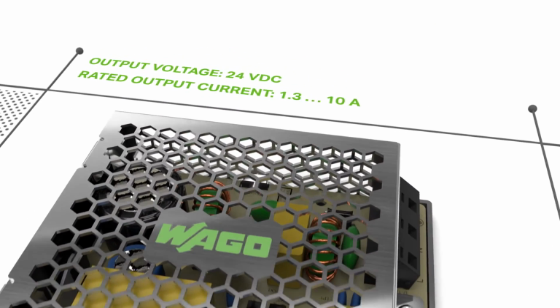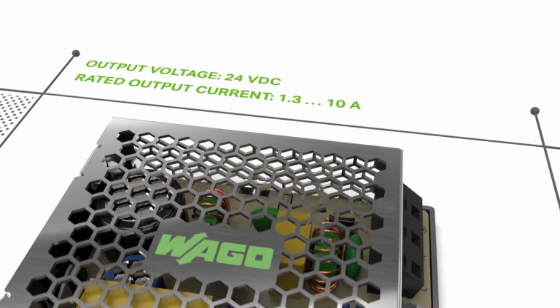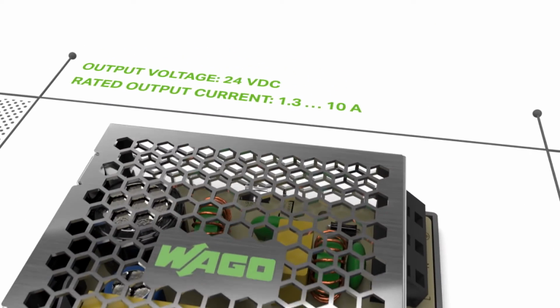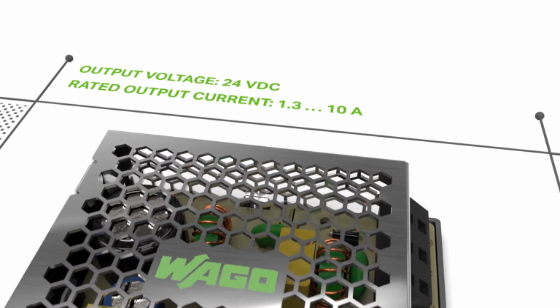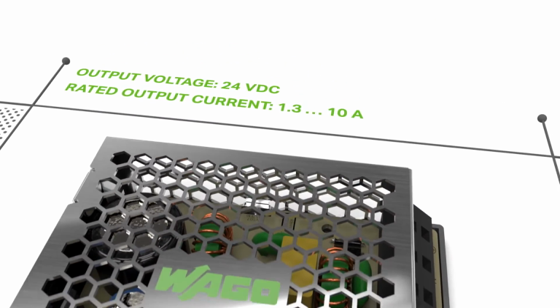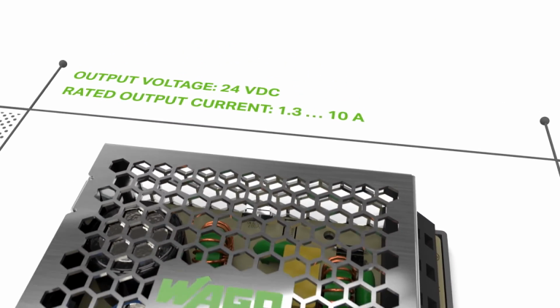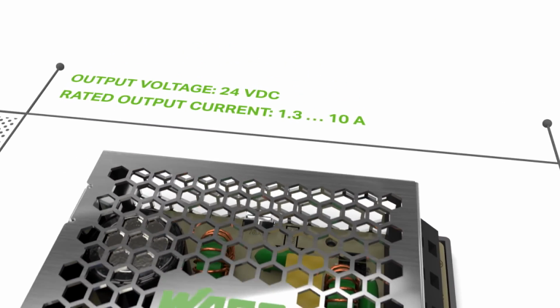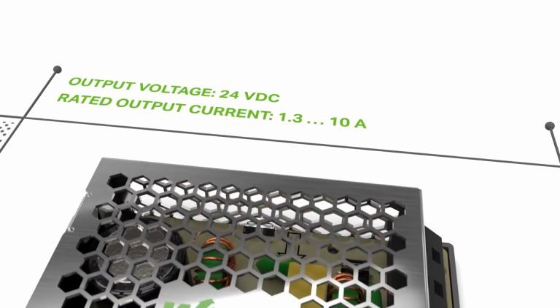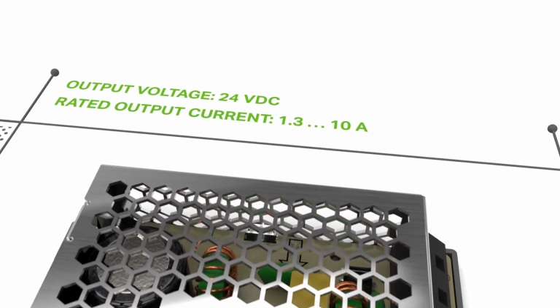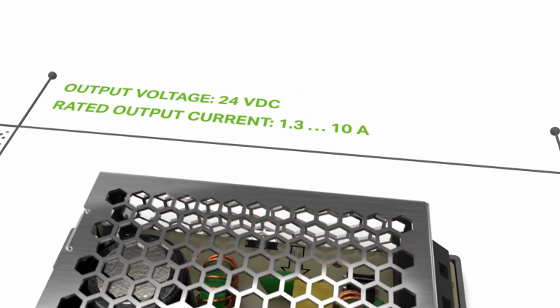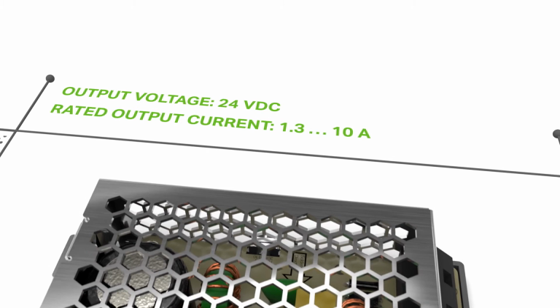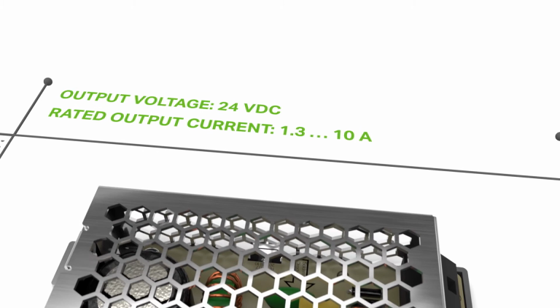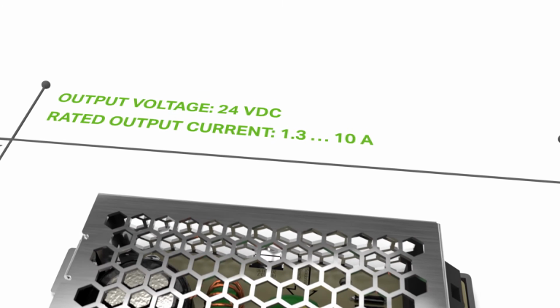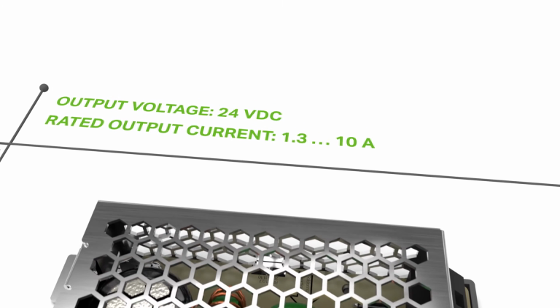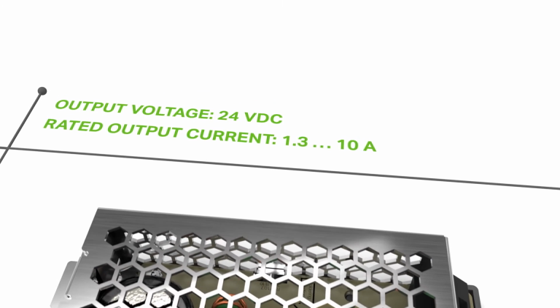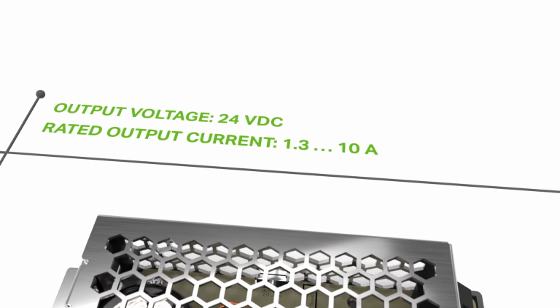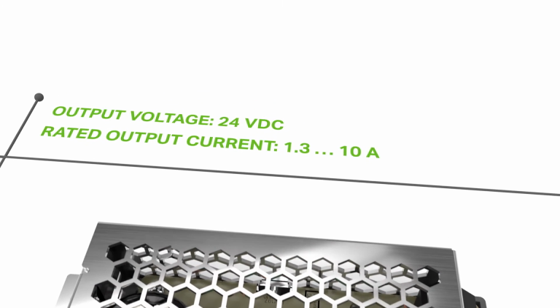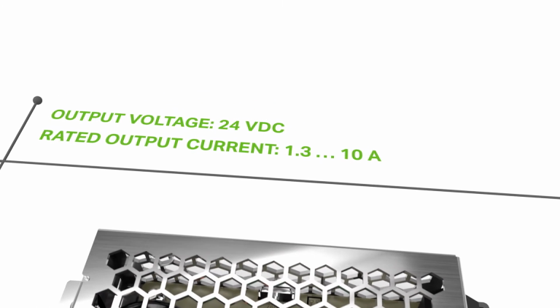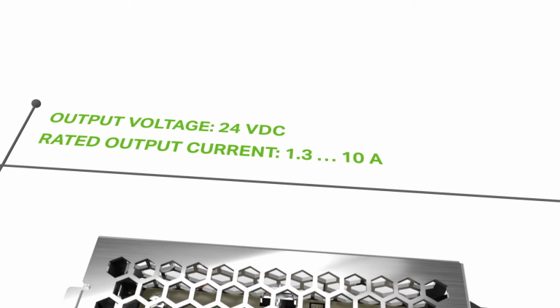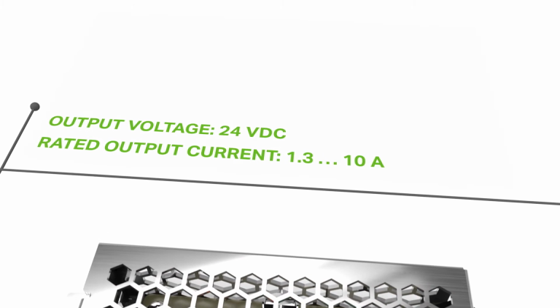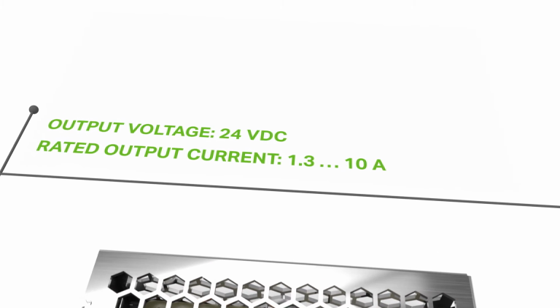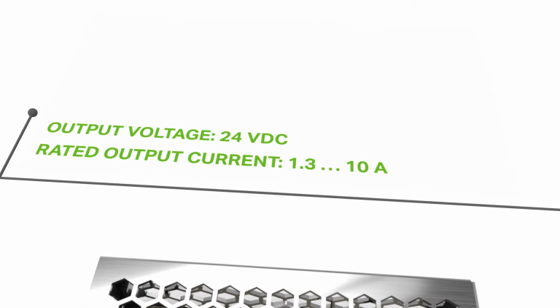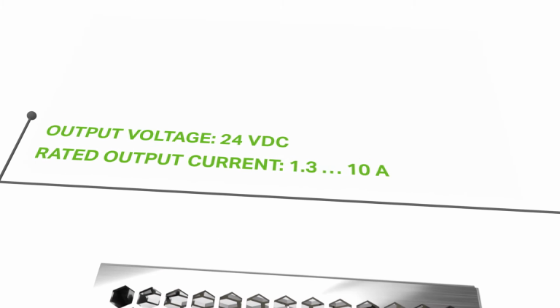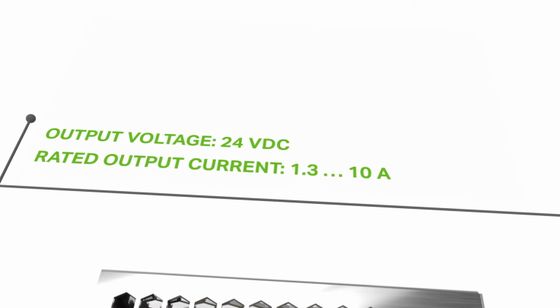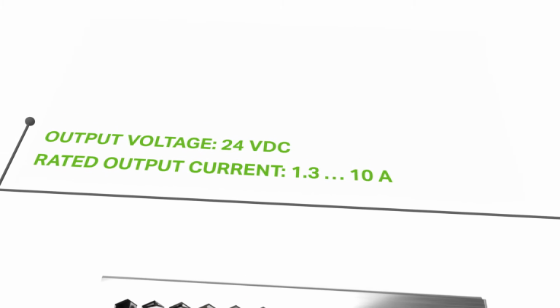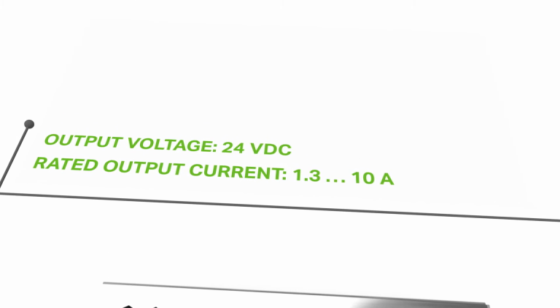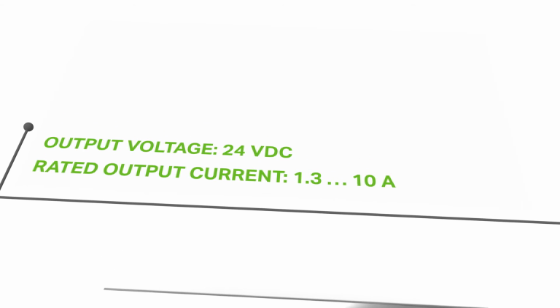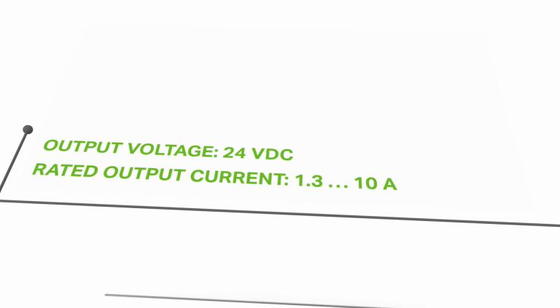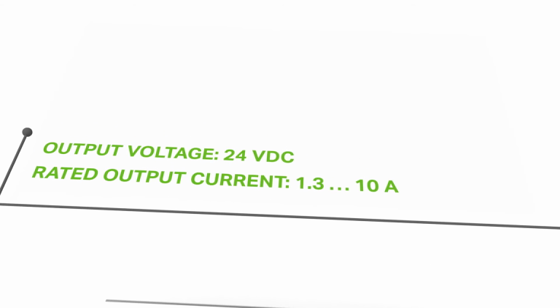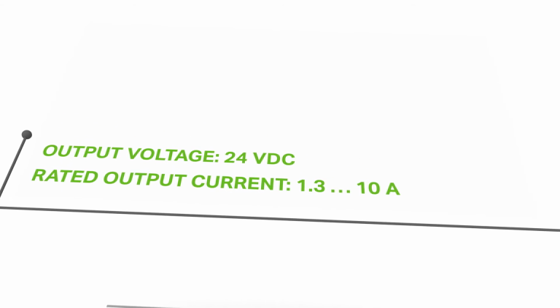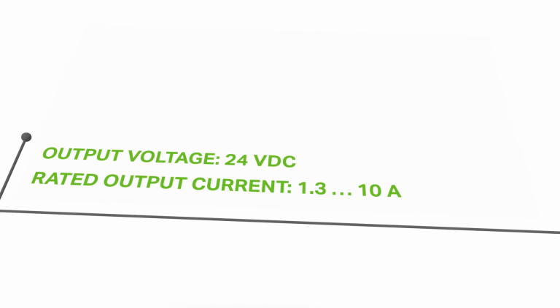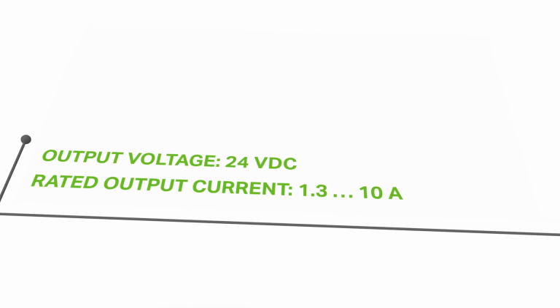Epsitron Eco Power — economical power supplies for standard applications.